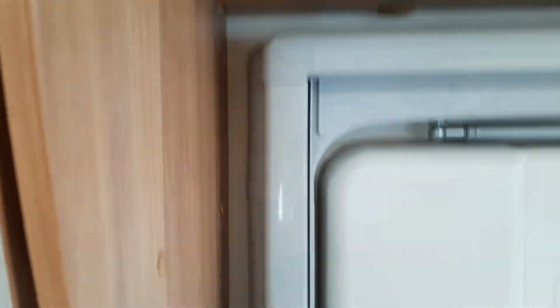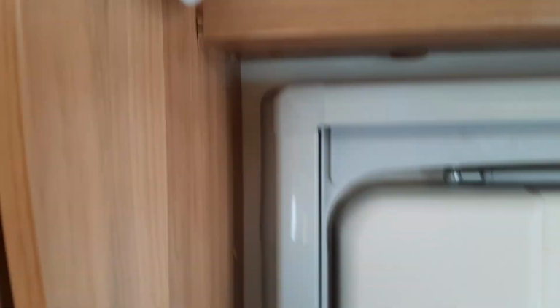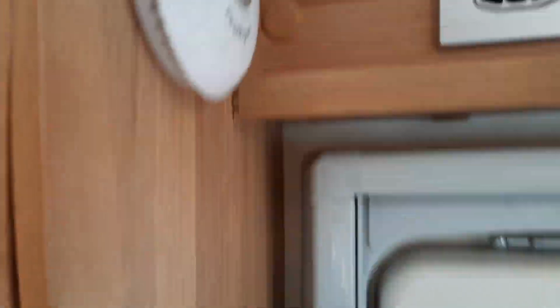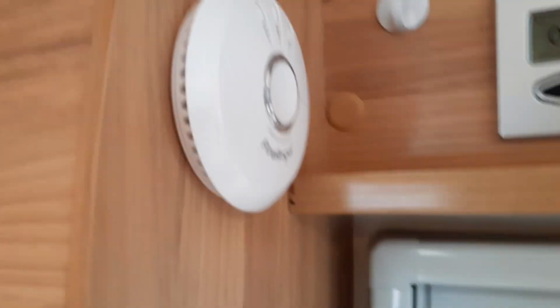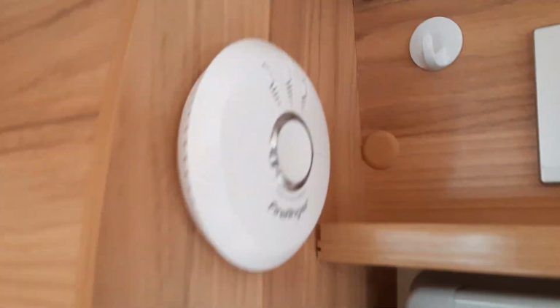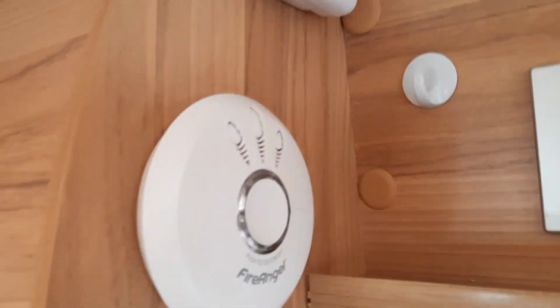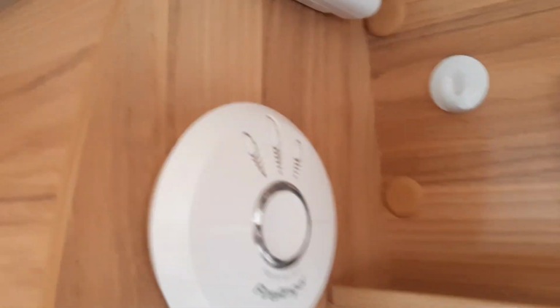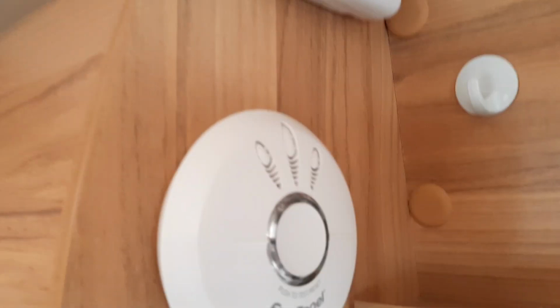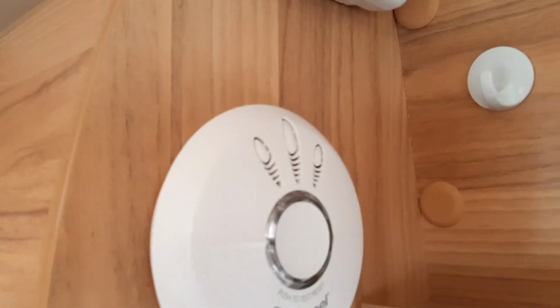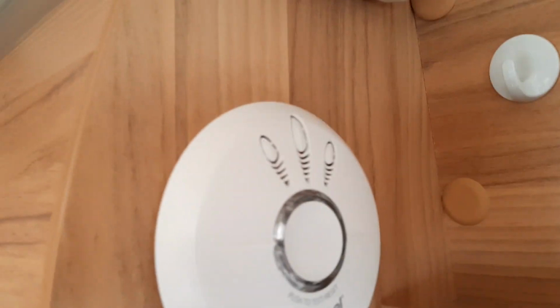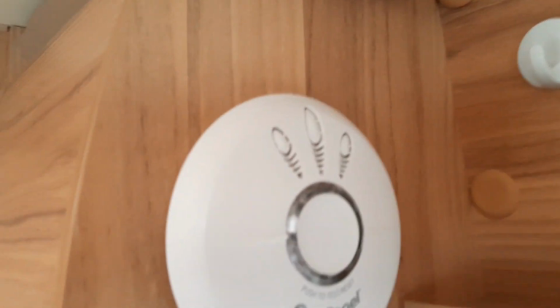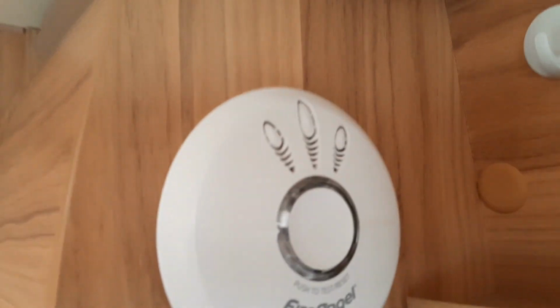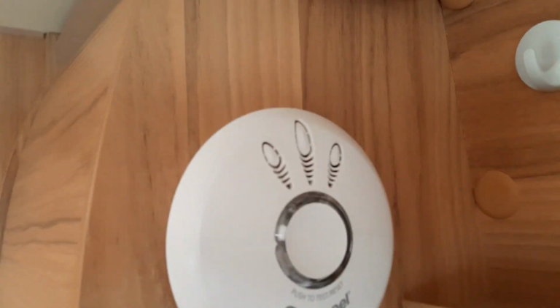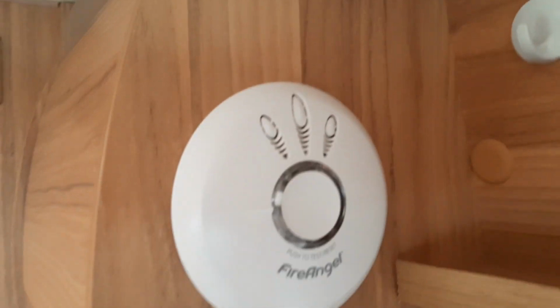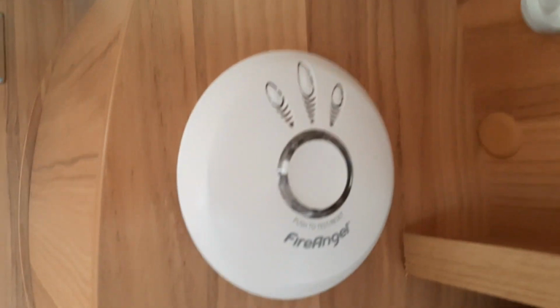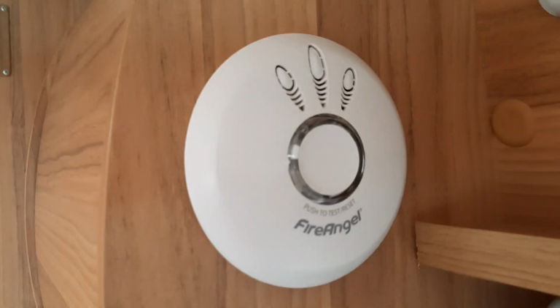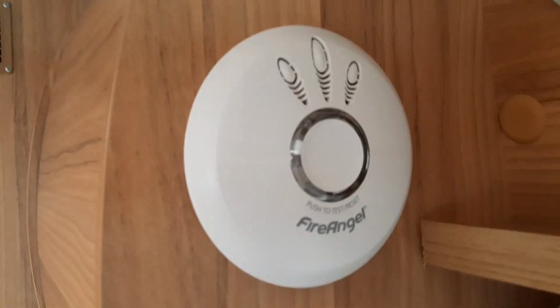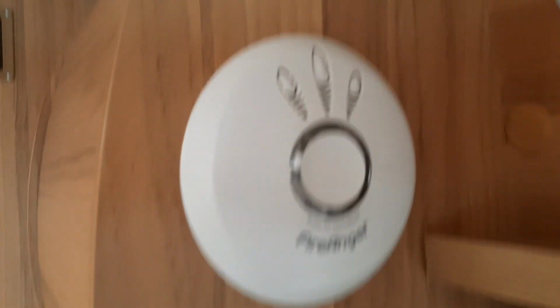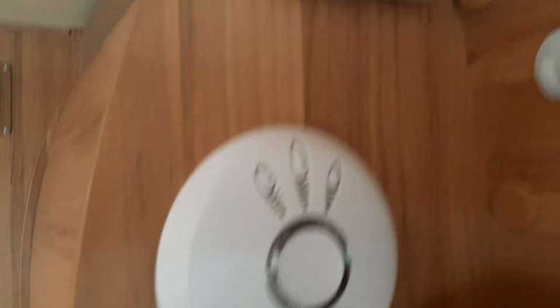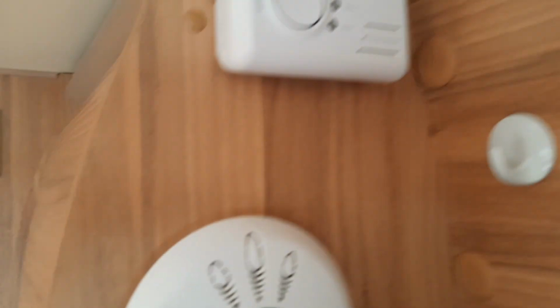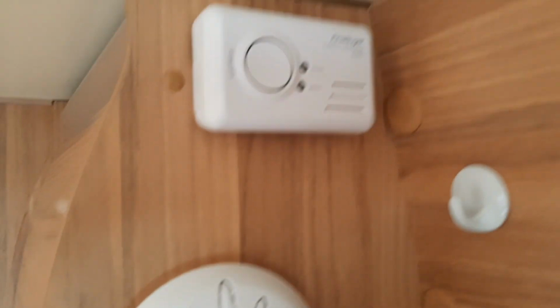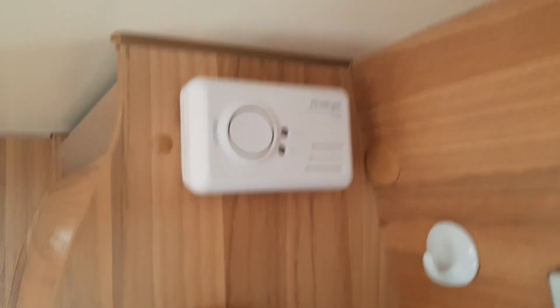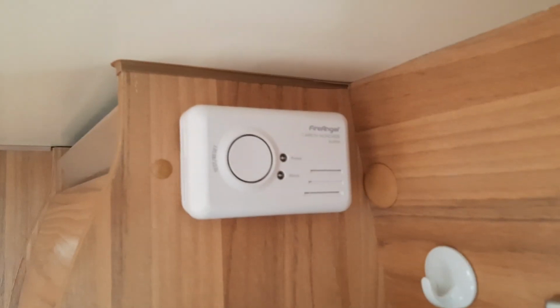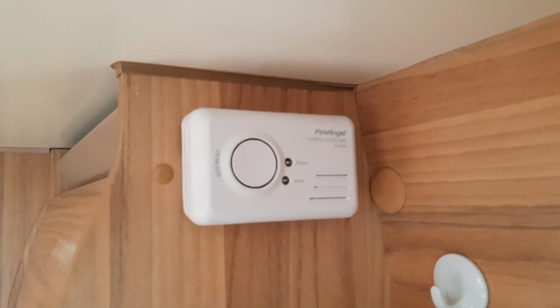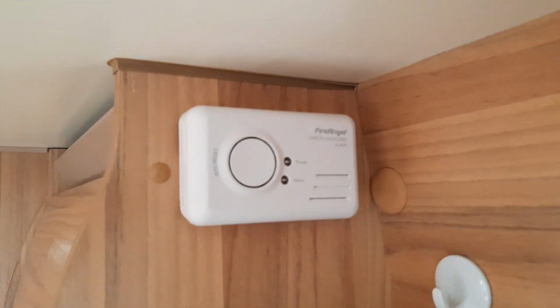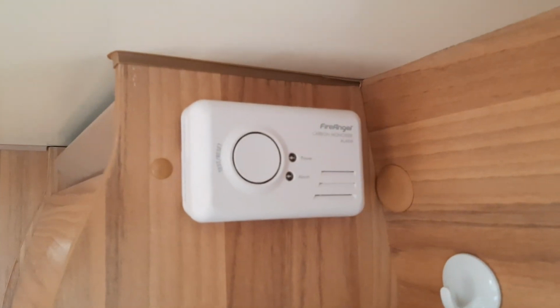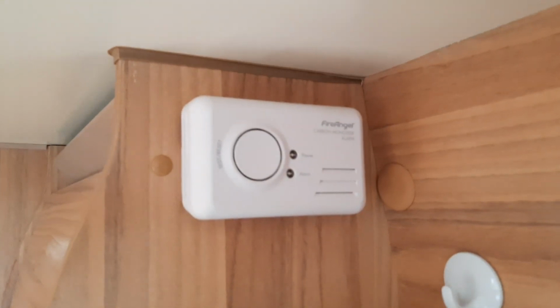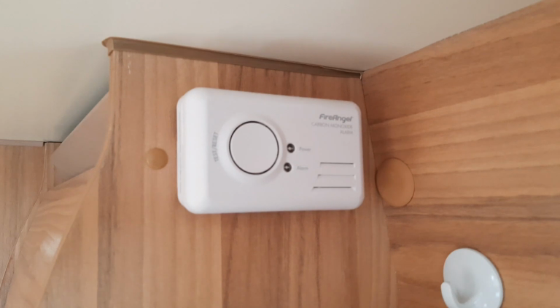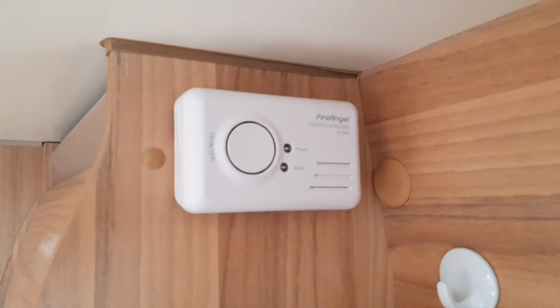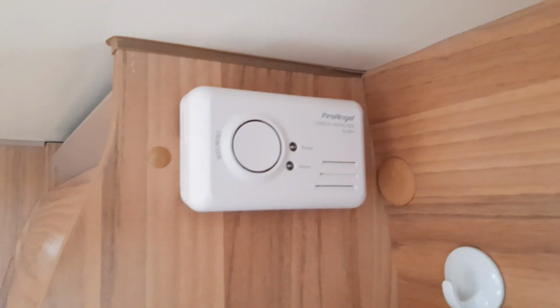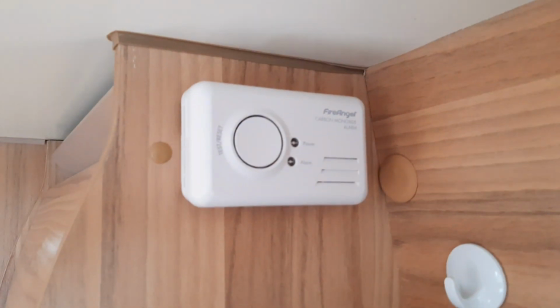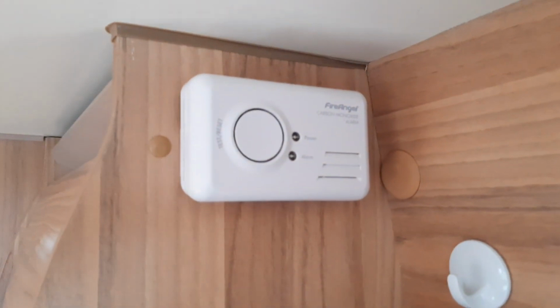You also have a smoke alarm and a carbon monoxide detector.